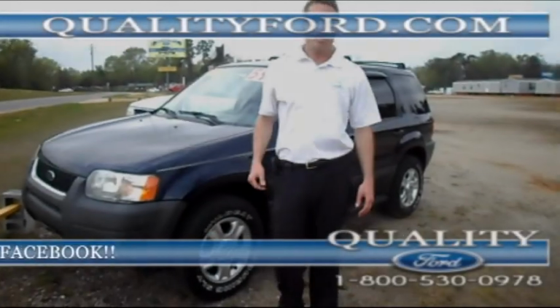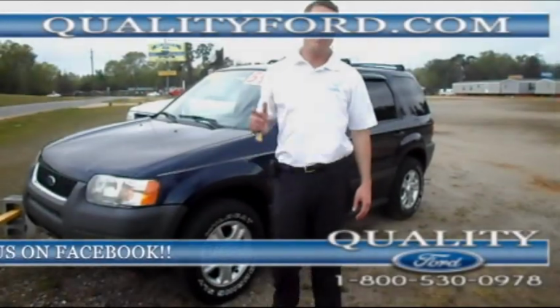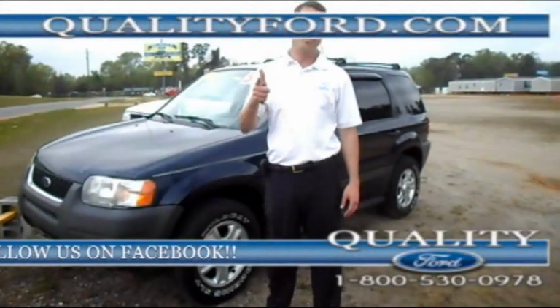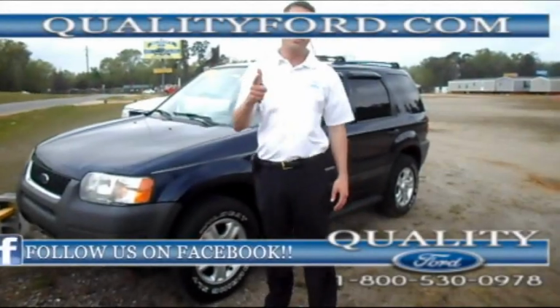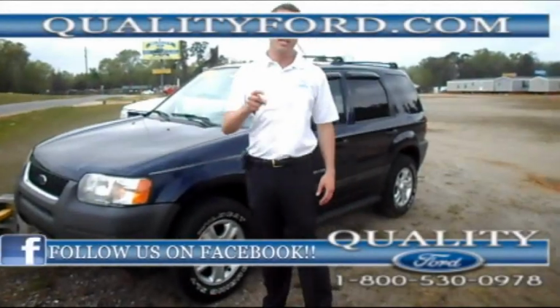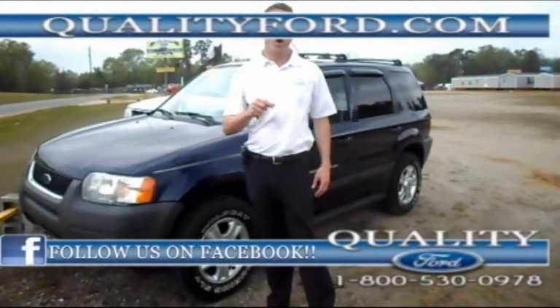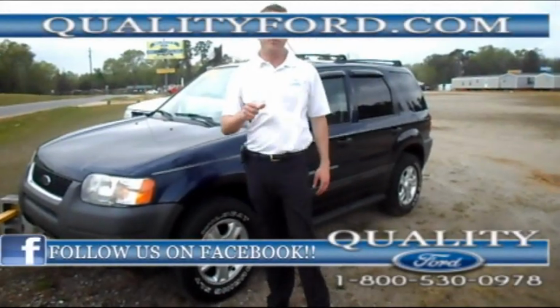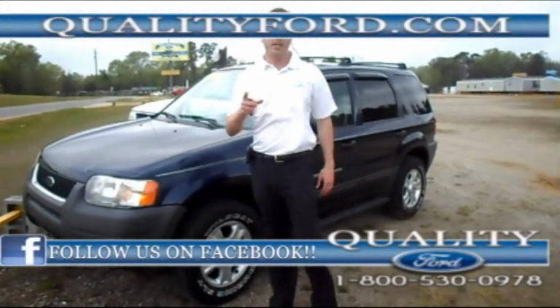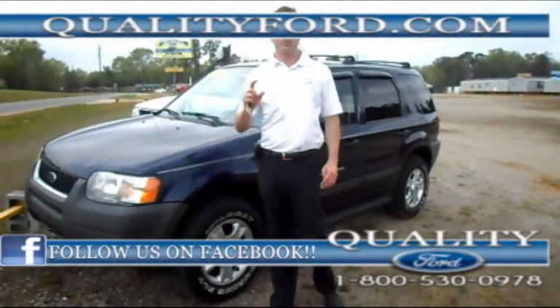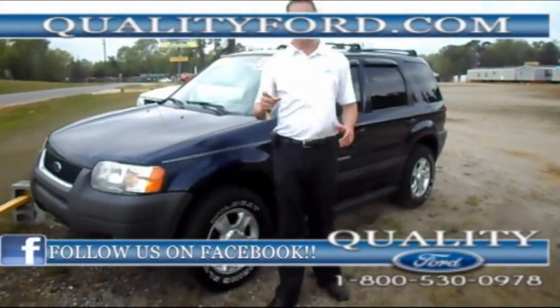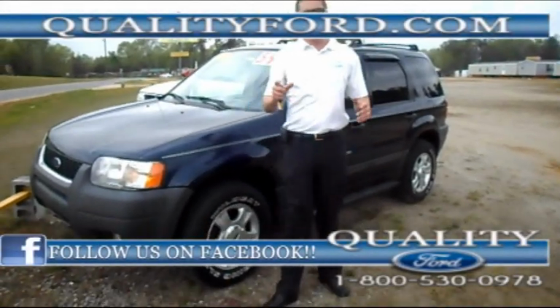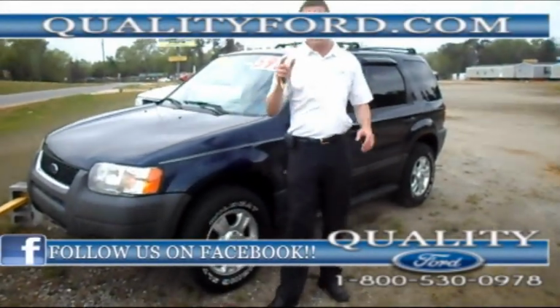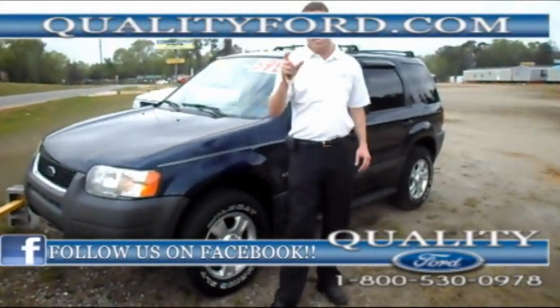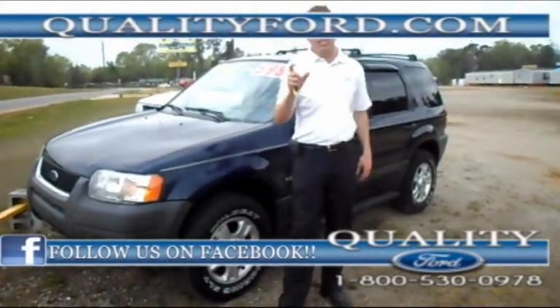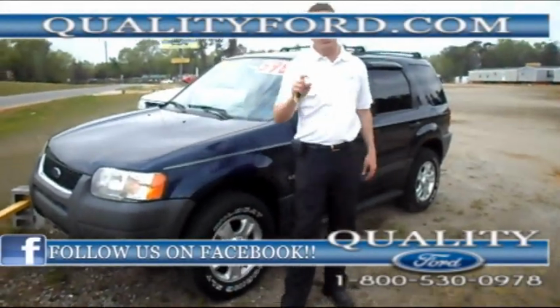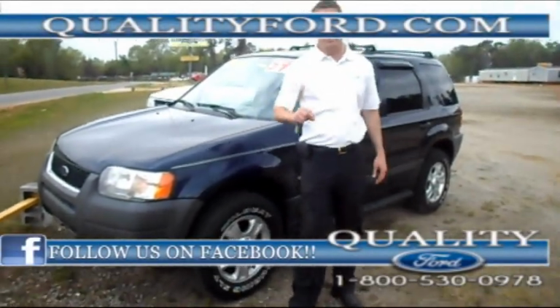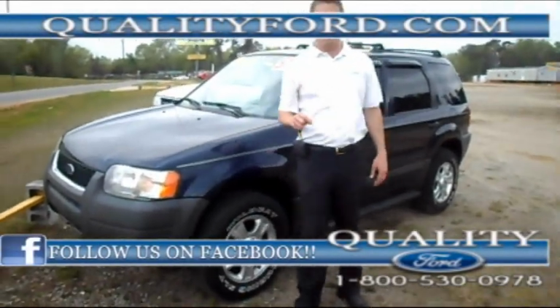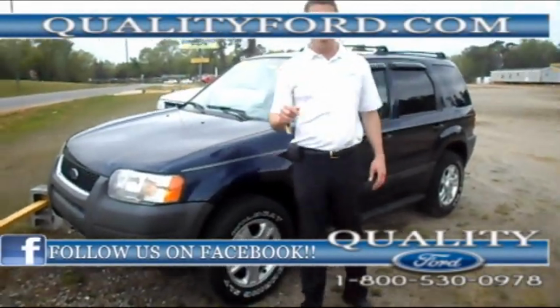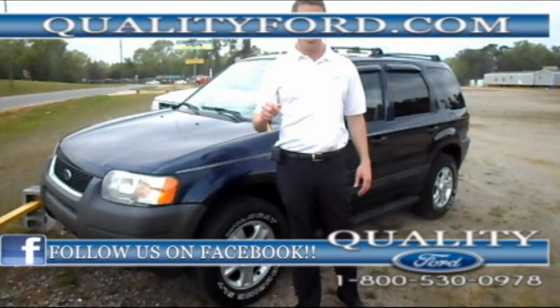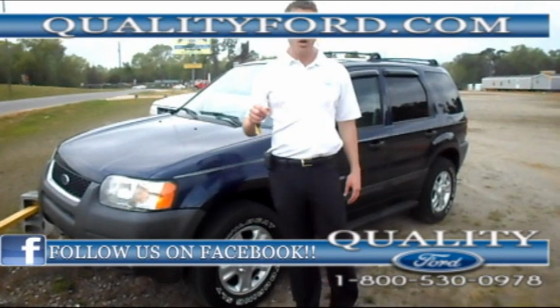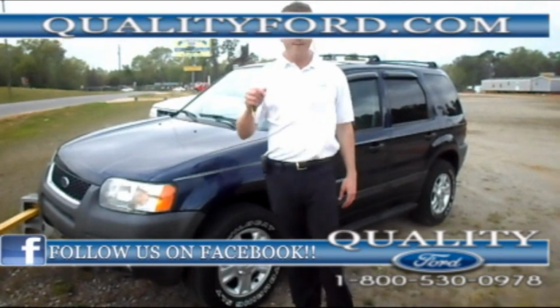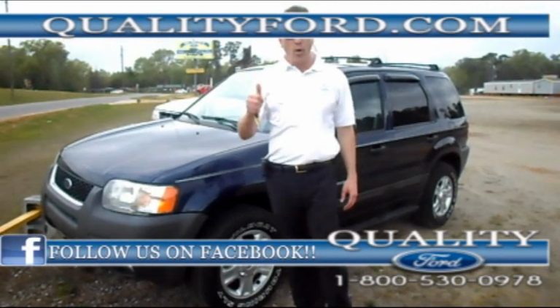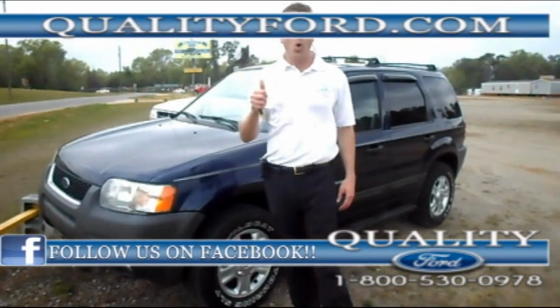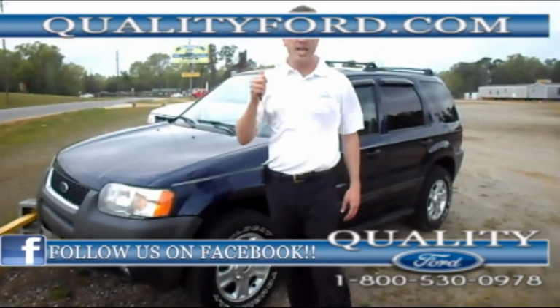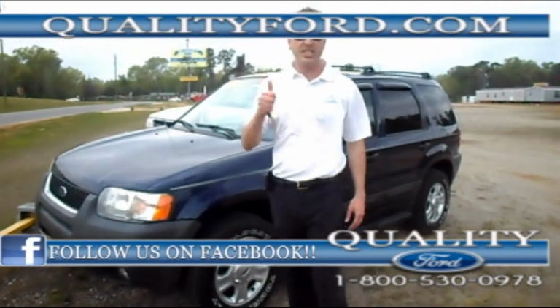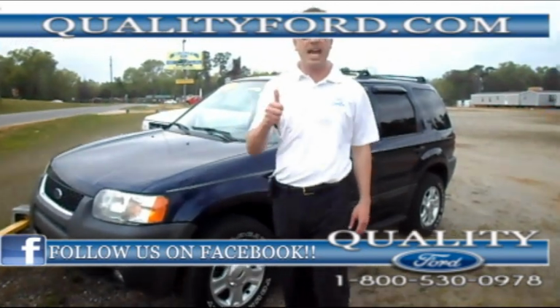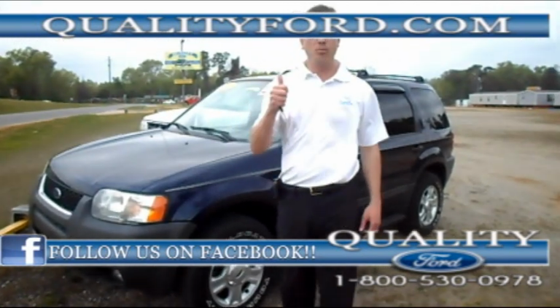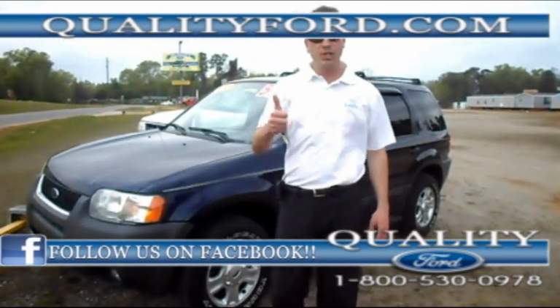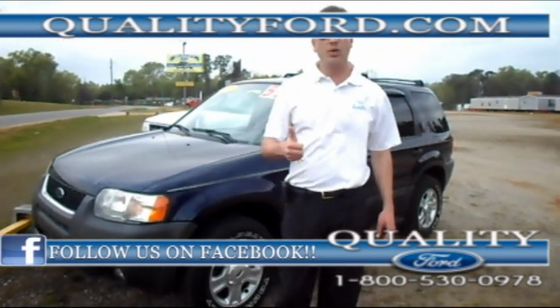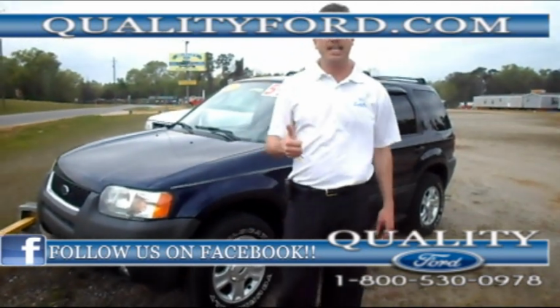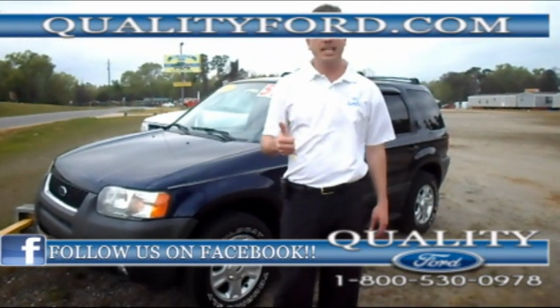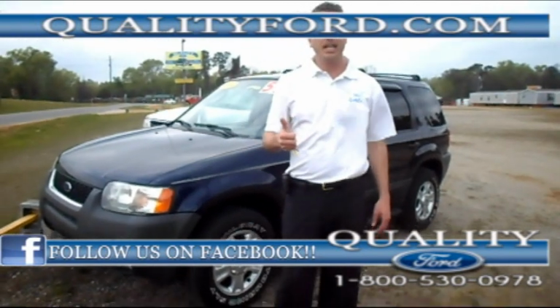Hey folks, I'm Barry Keef Holder. We're here checking out a nice vehicle — we've got a 2004 Ford Escape we just traded in.